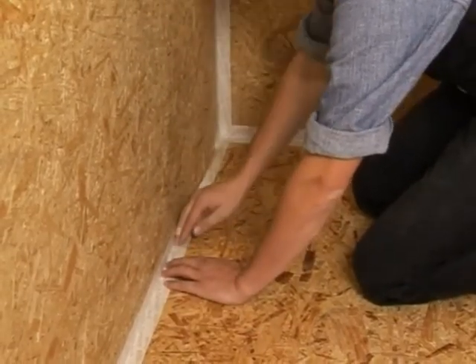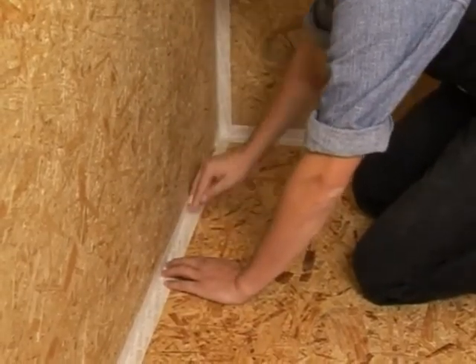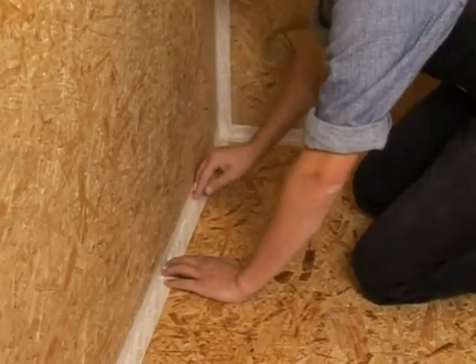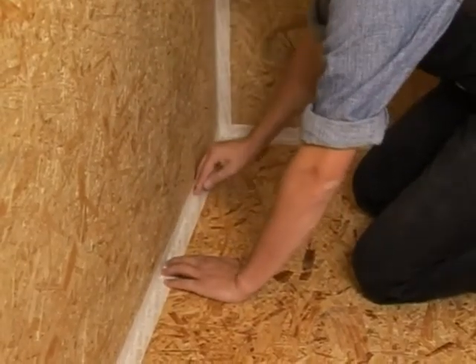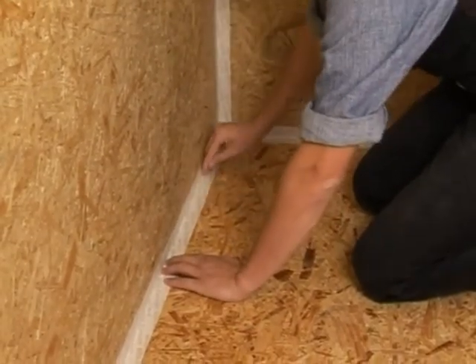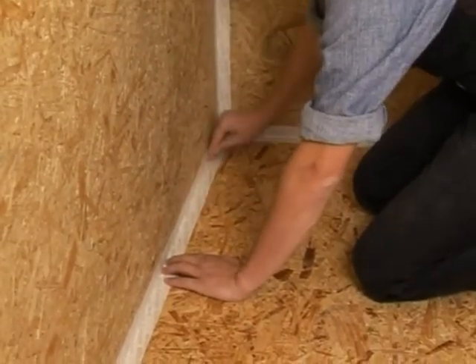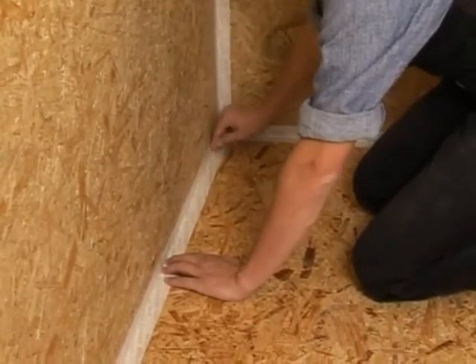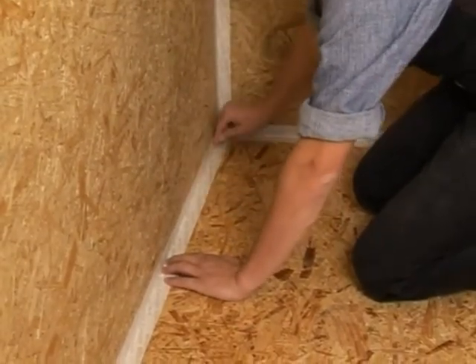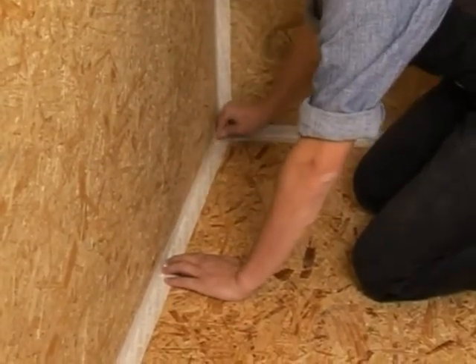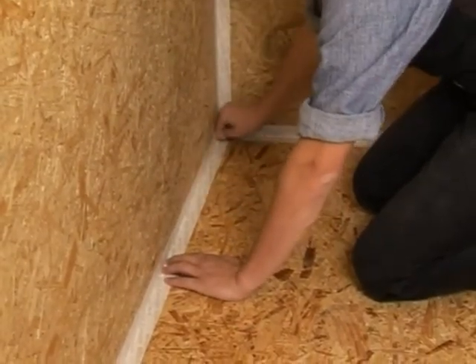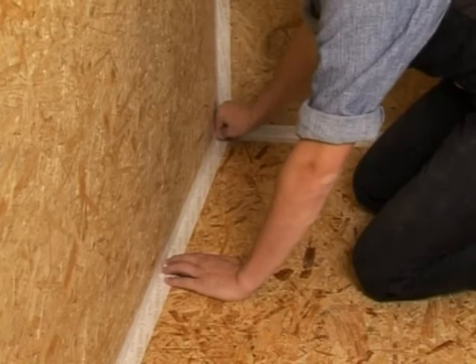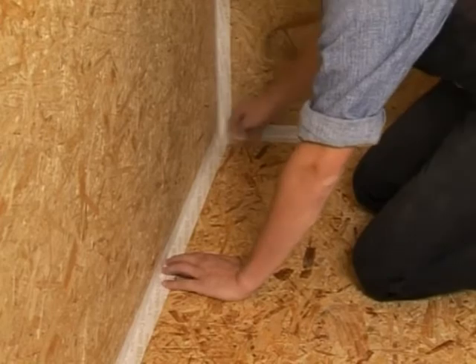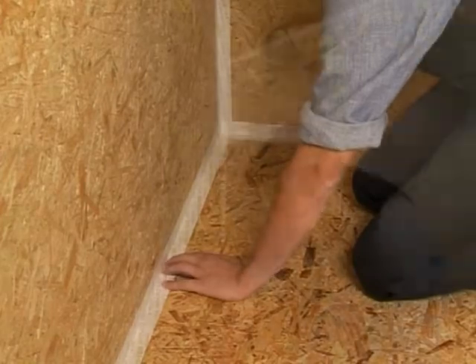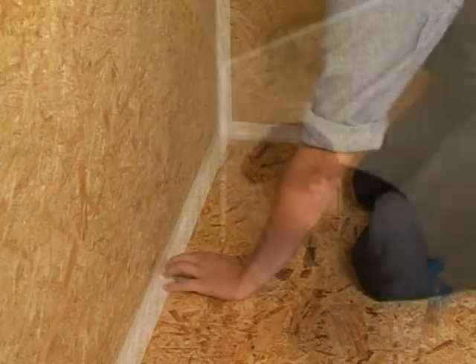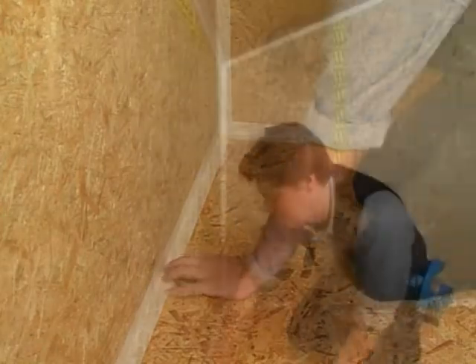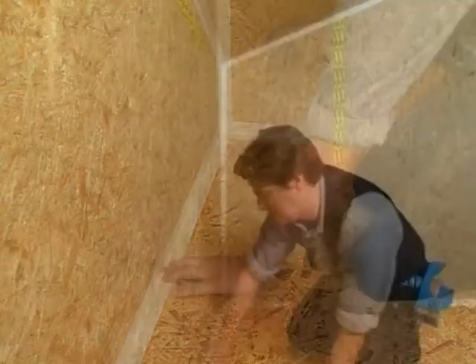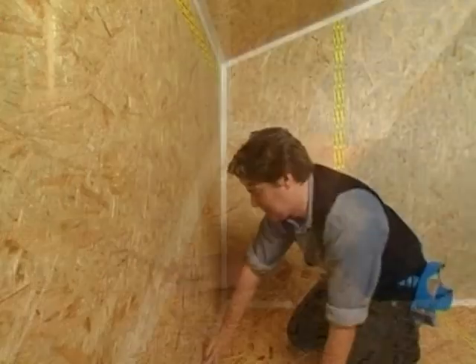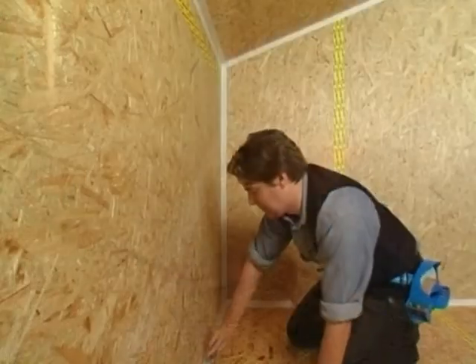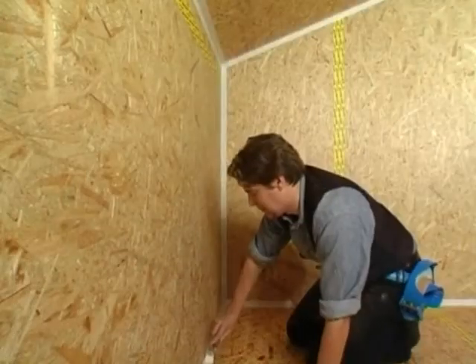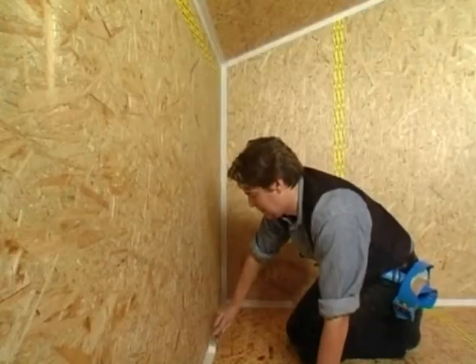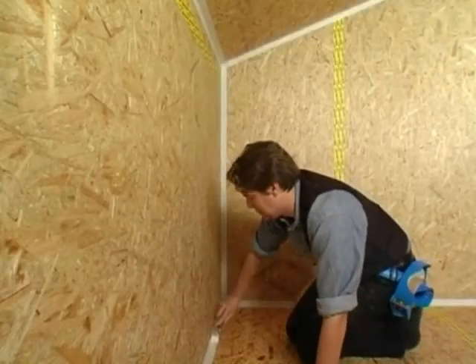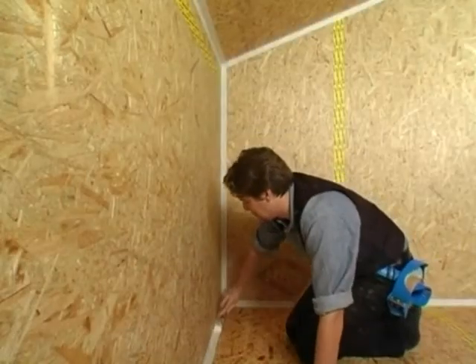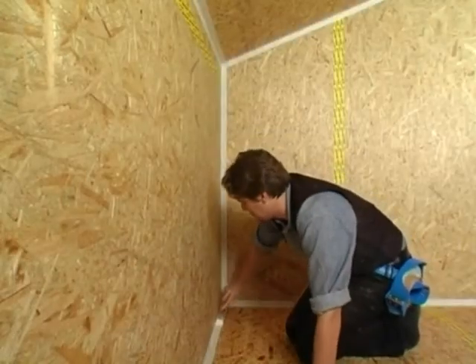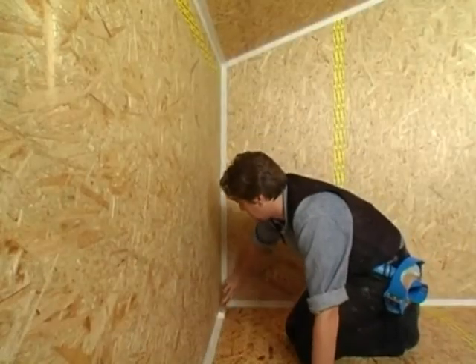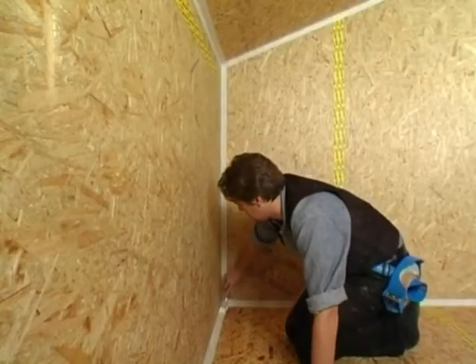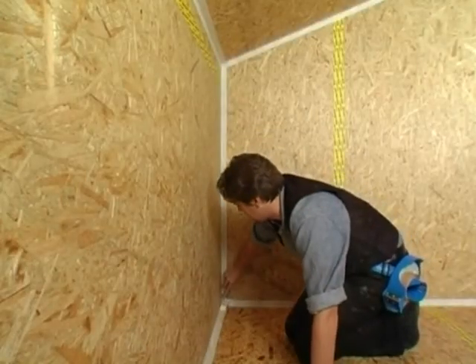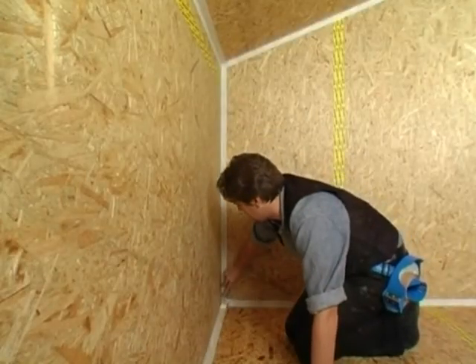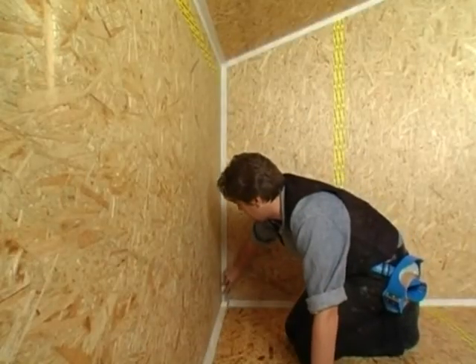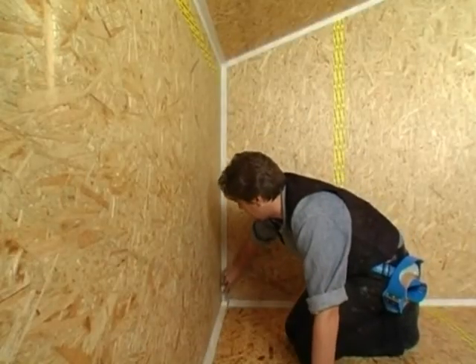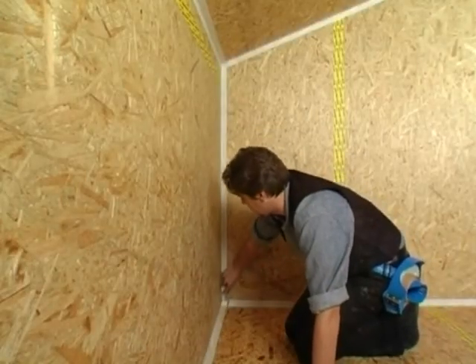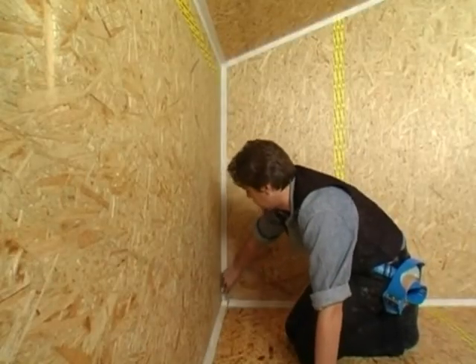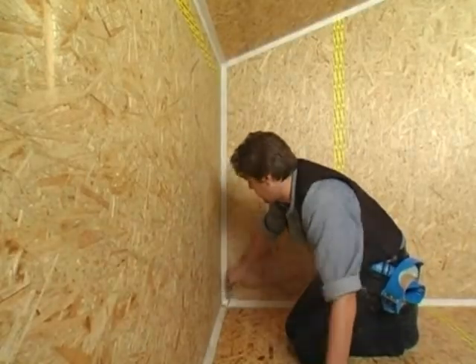For added security in case of rough substrates, use a seam ruler to press on the corvum.